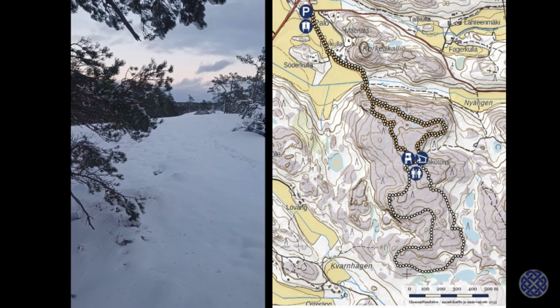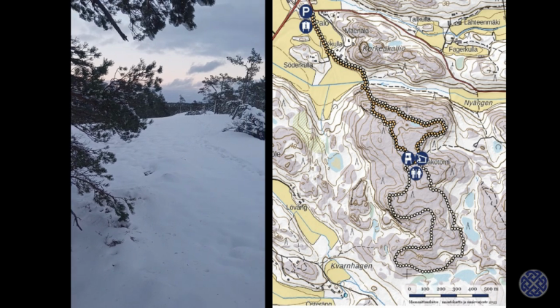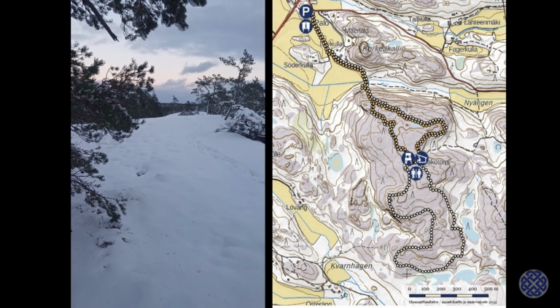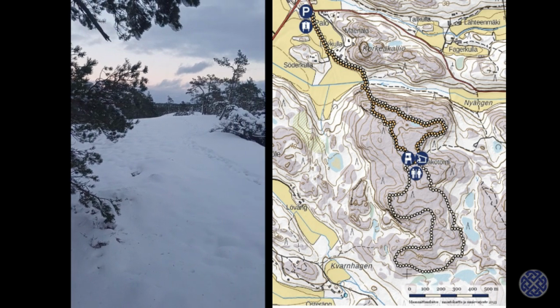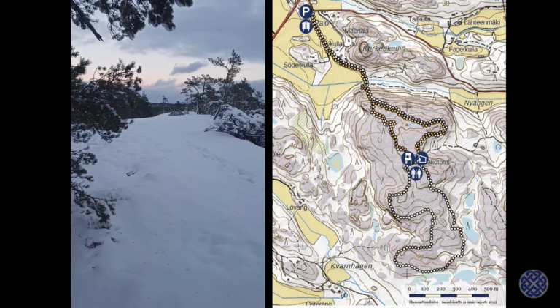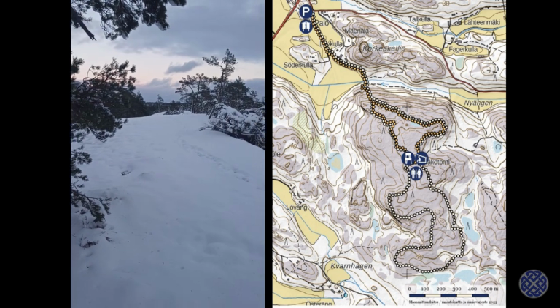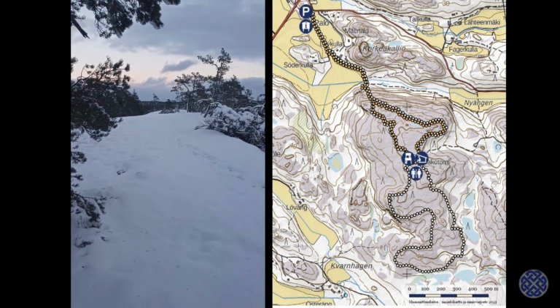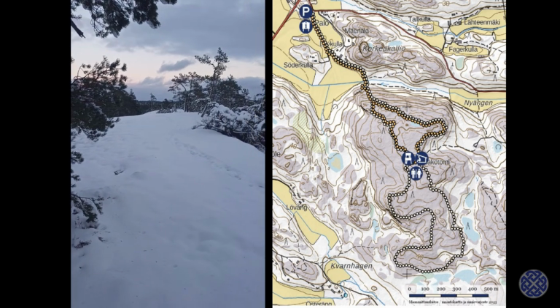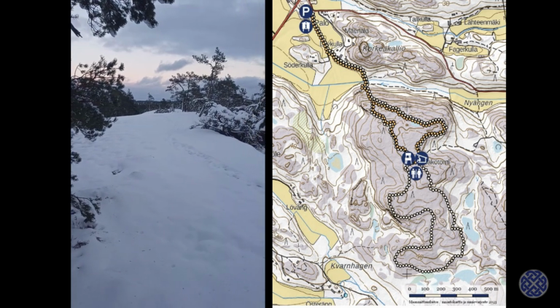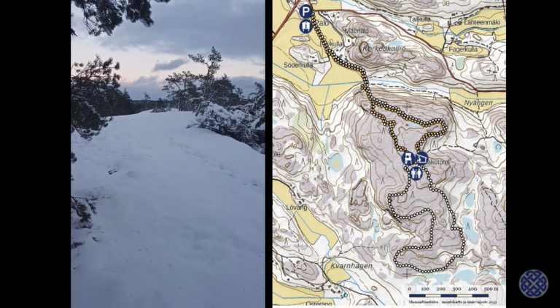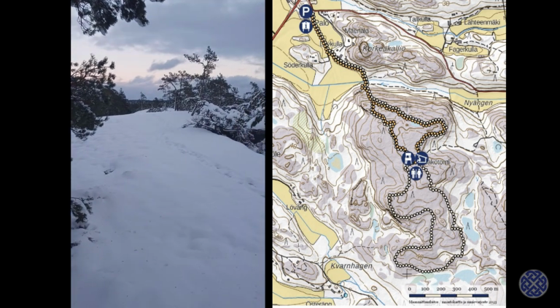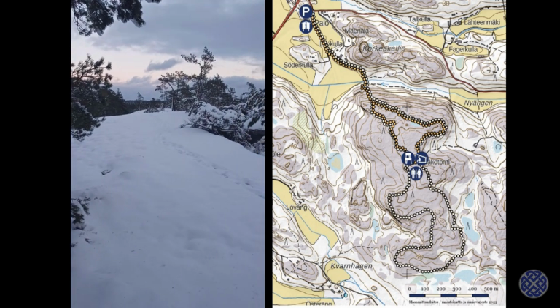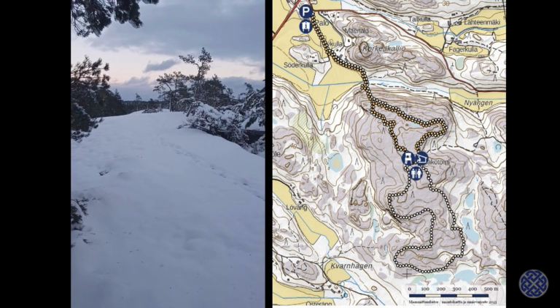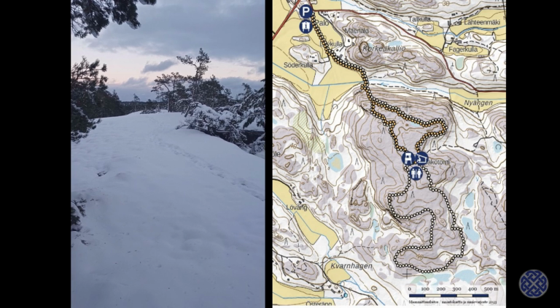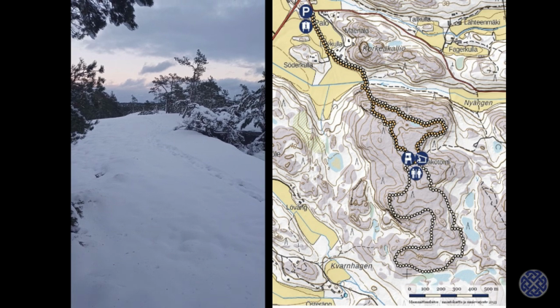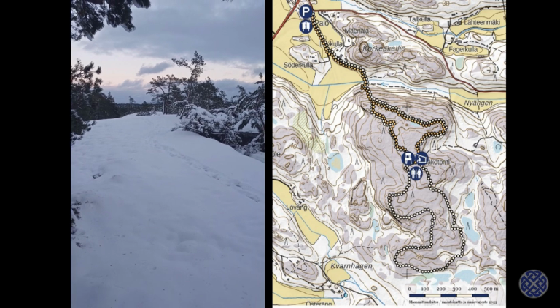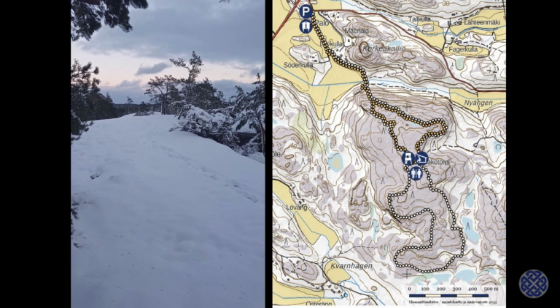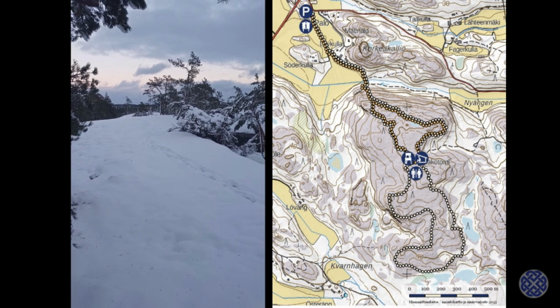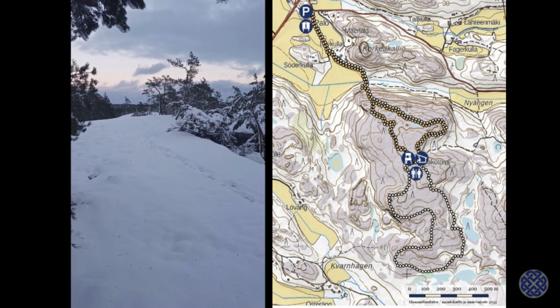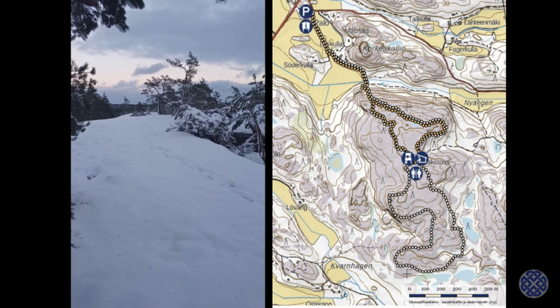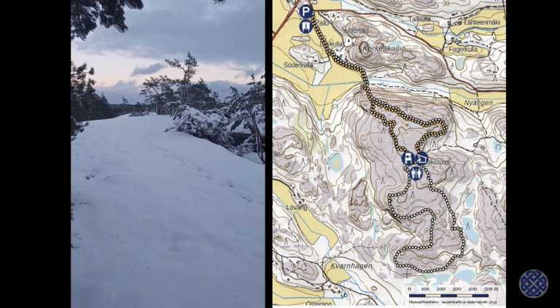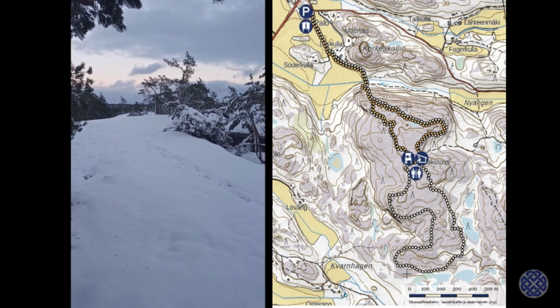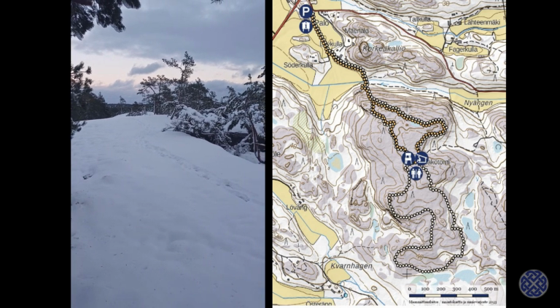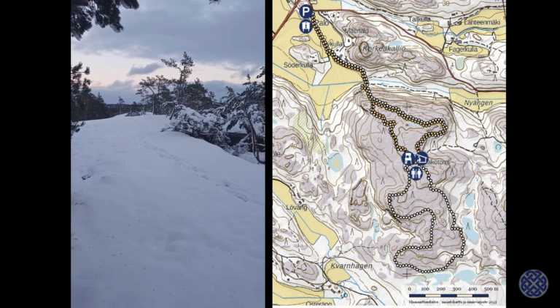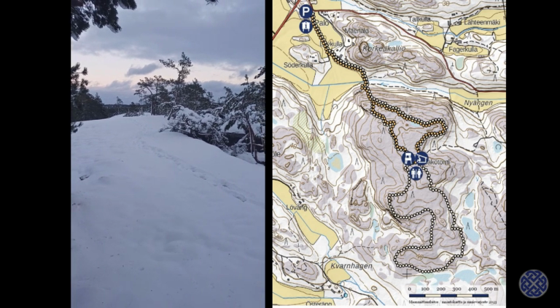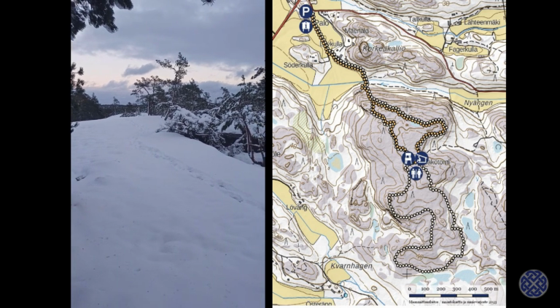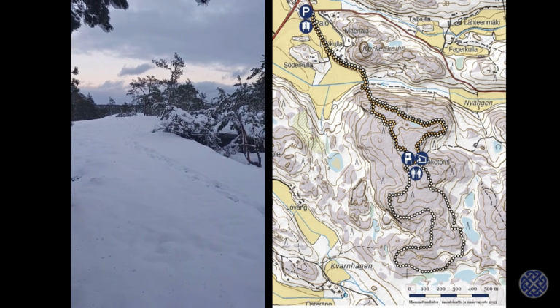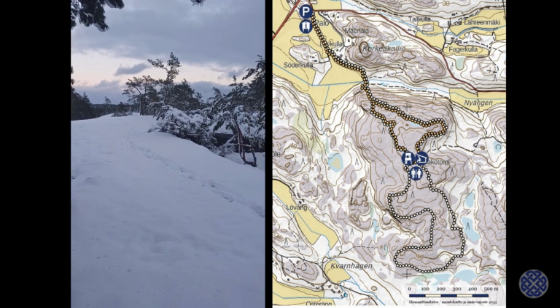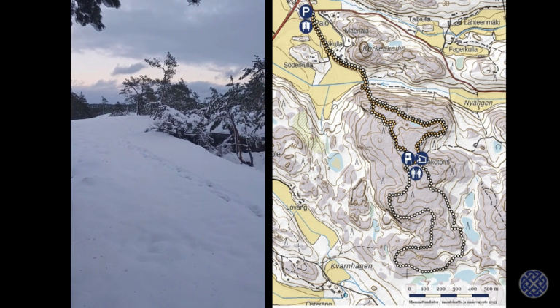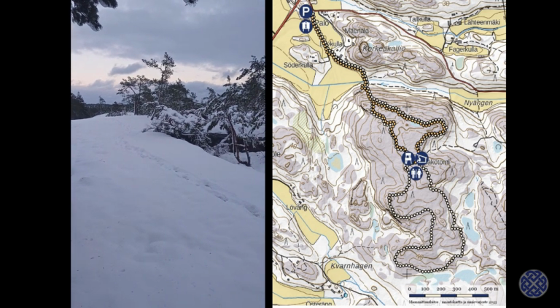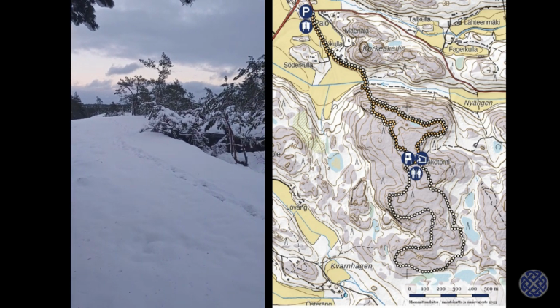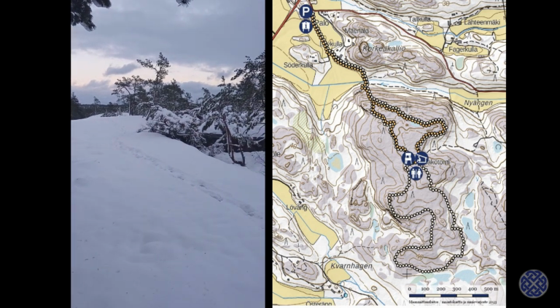So both trails allow you to visit the wind shelter — the lava — and the wooden lookout tower.